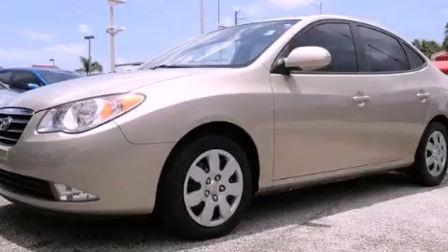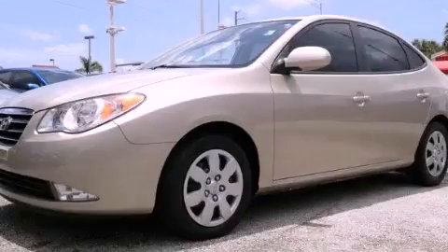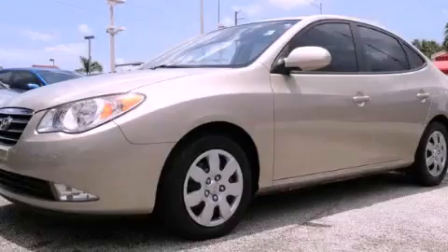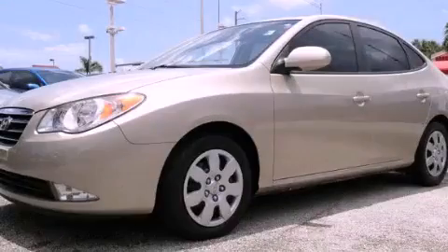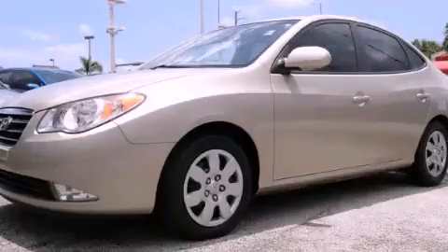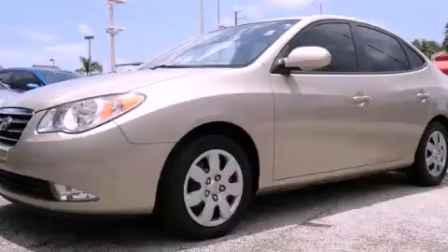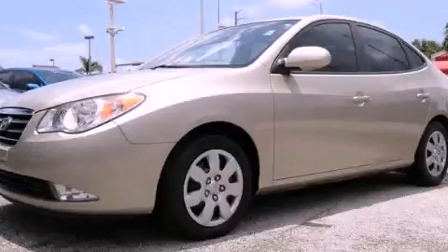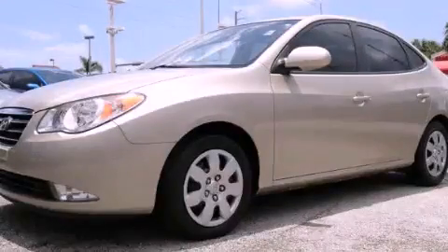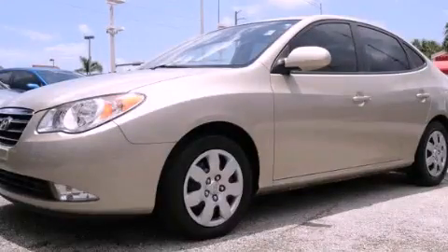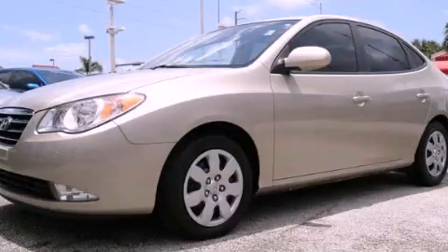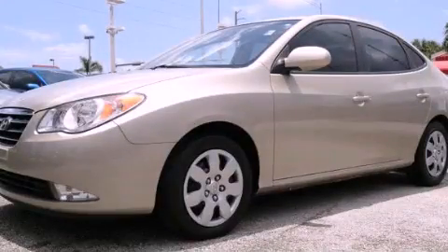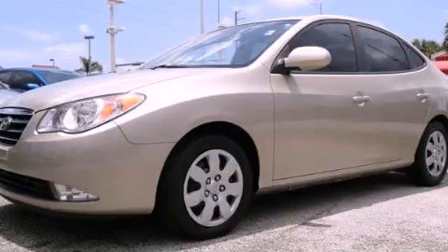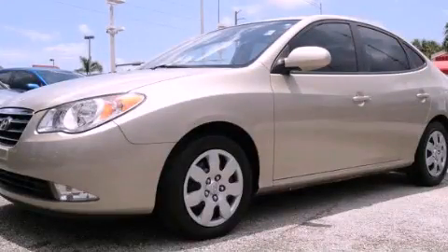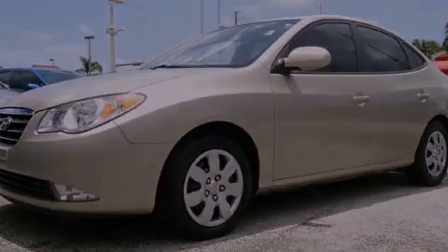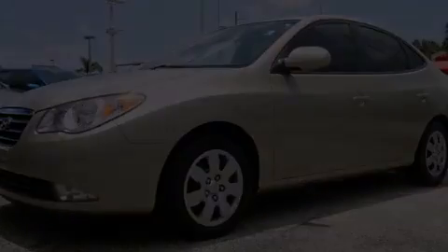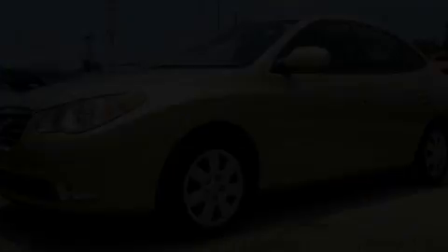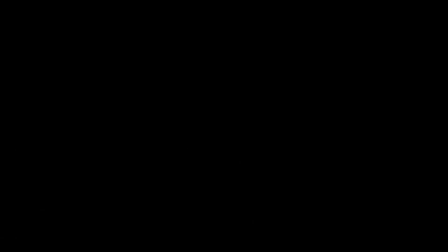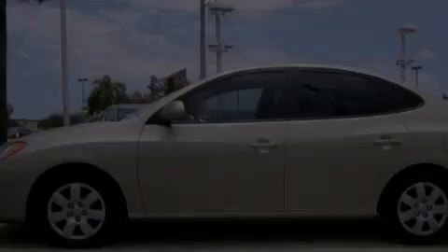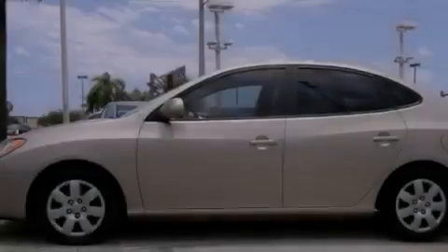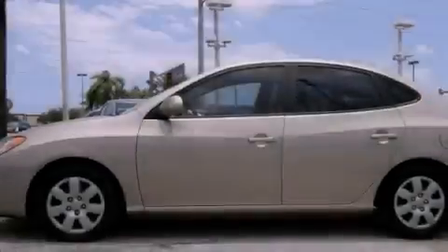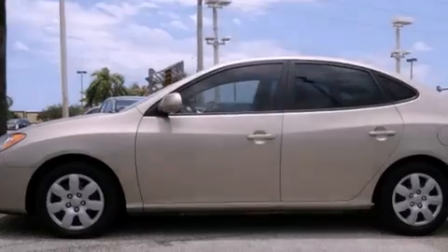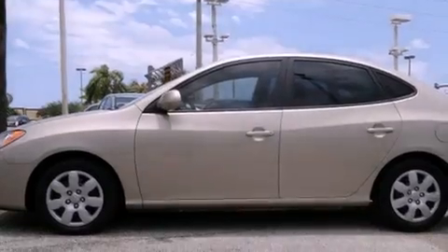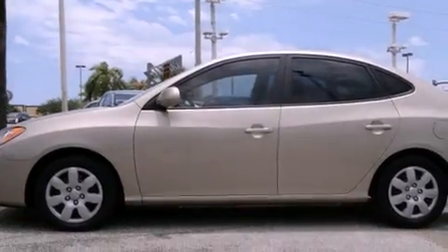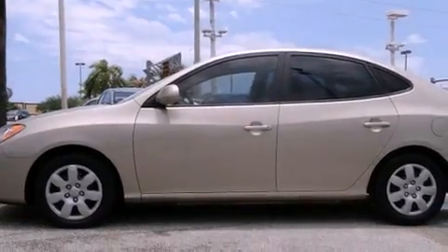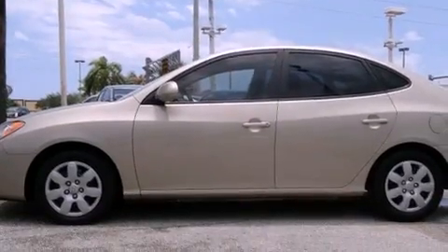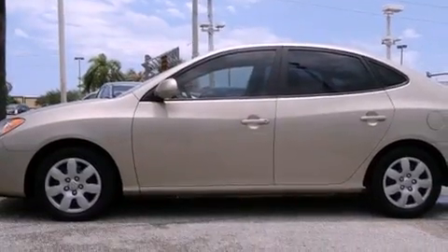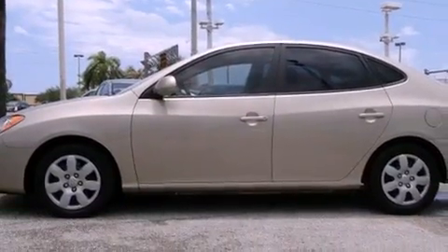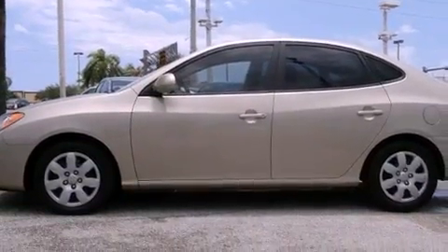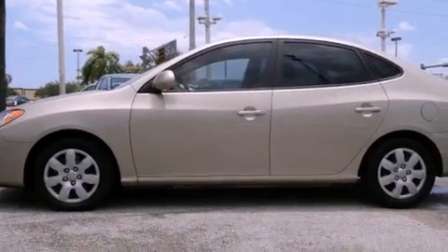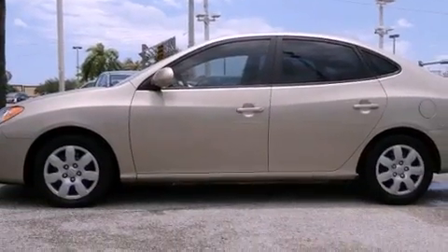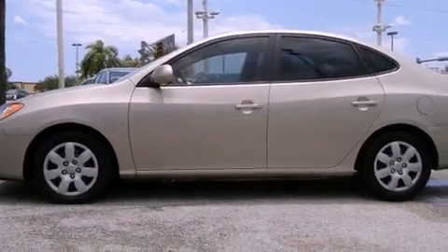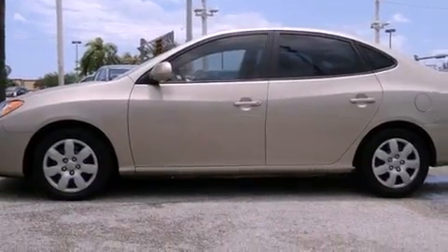This is a certified pre-owned 2008 Hyundai Elantra. It features a four-cylinder engine and an automatic transmission.